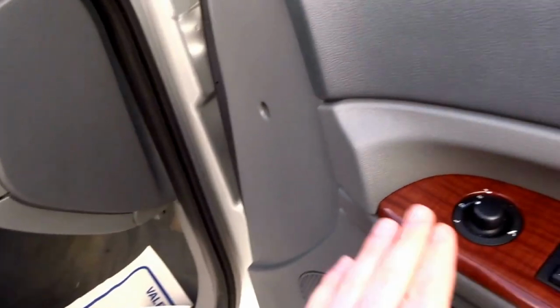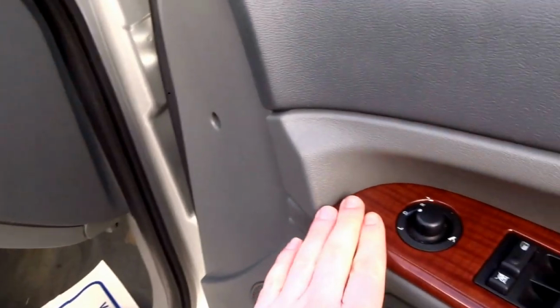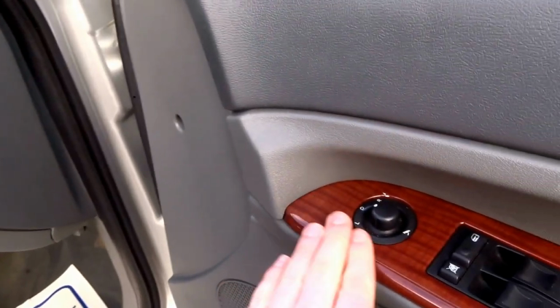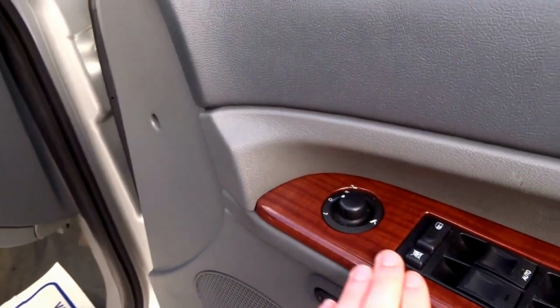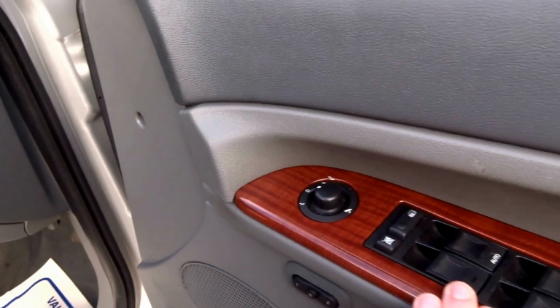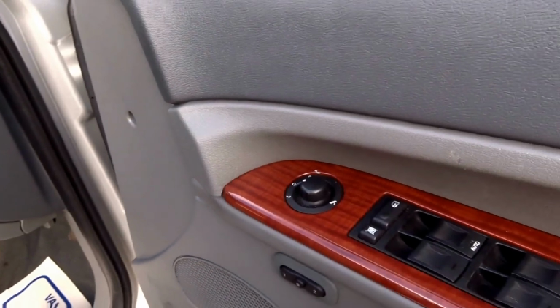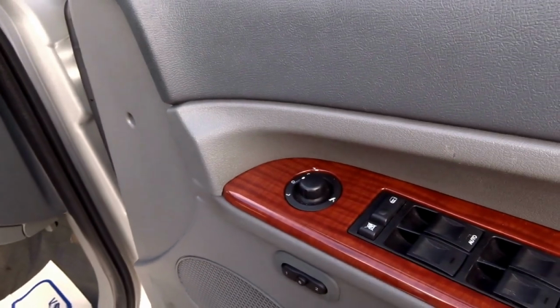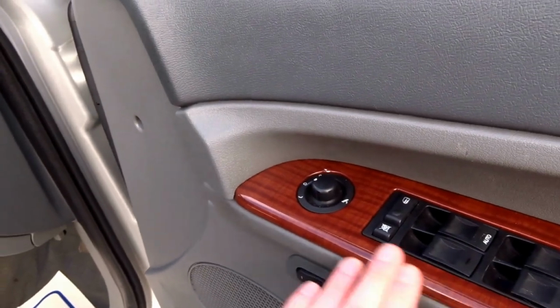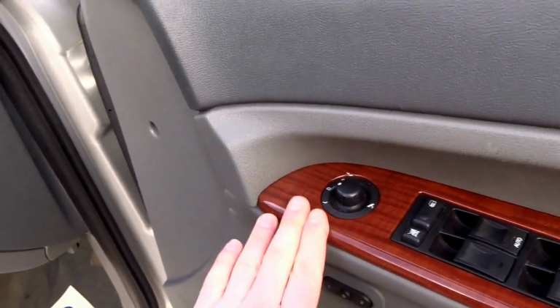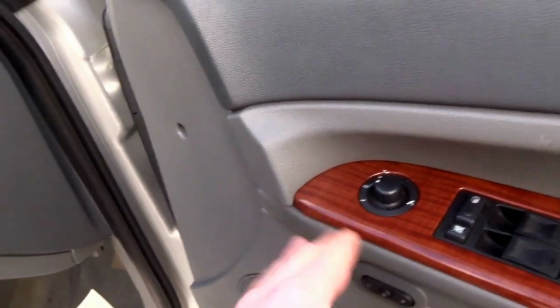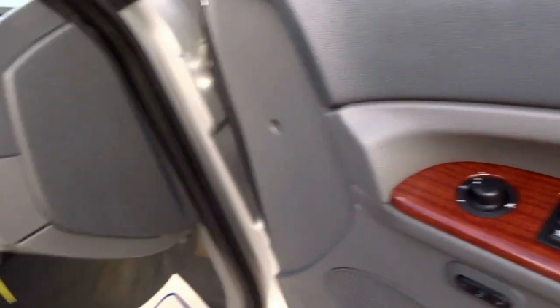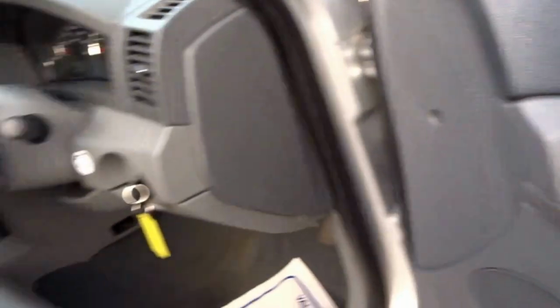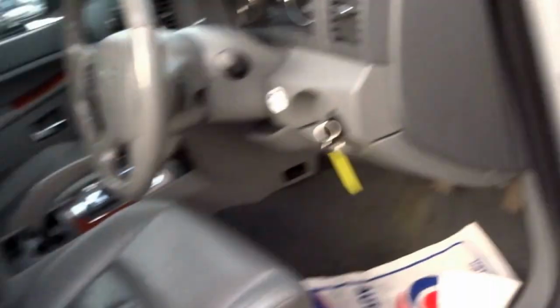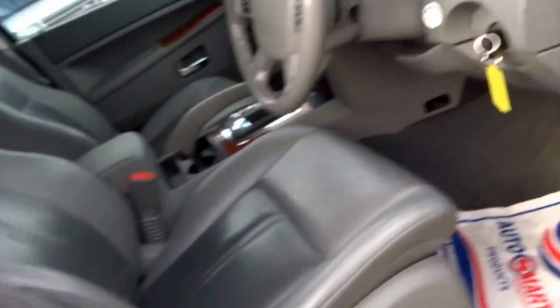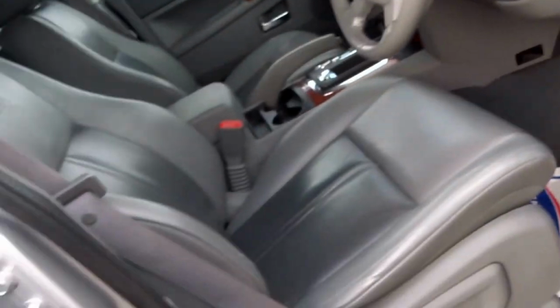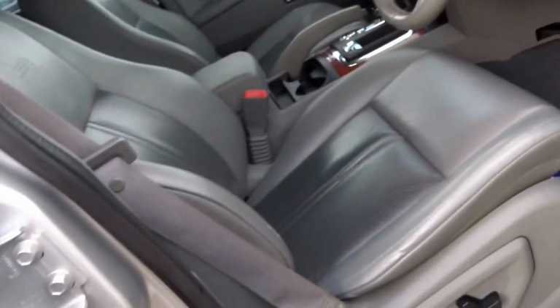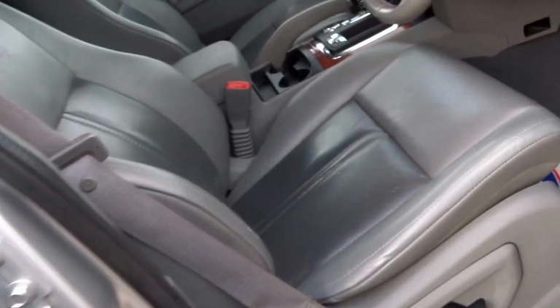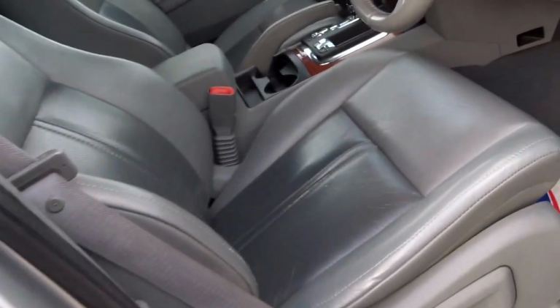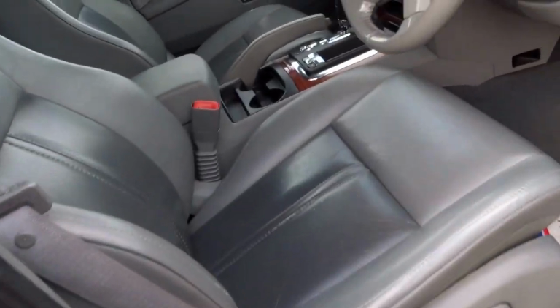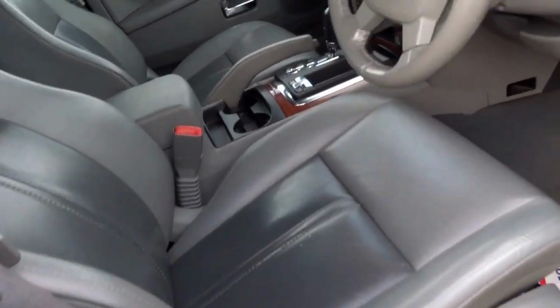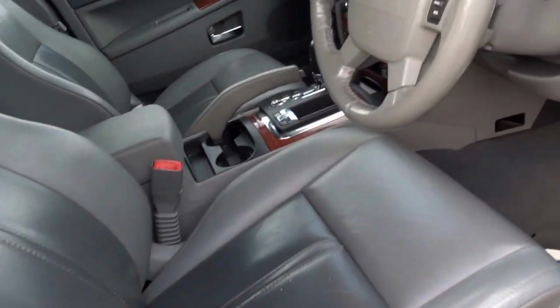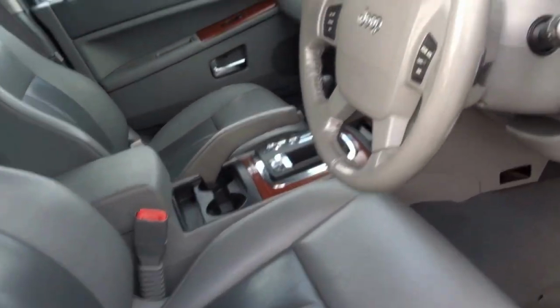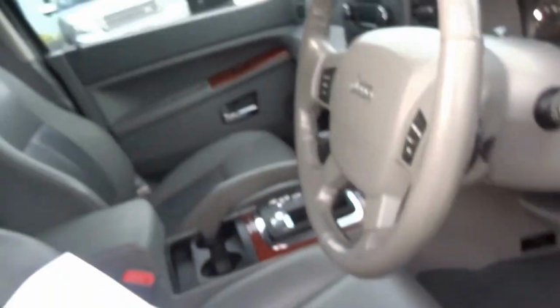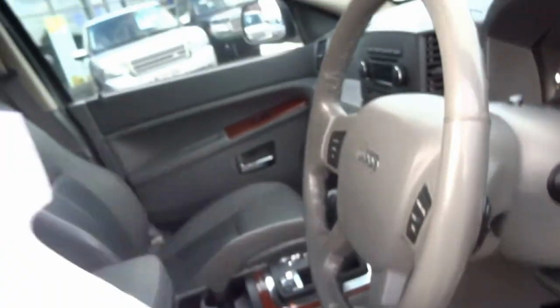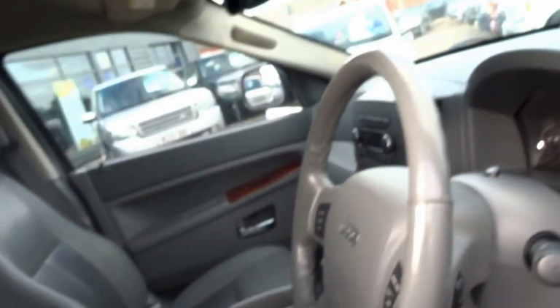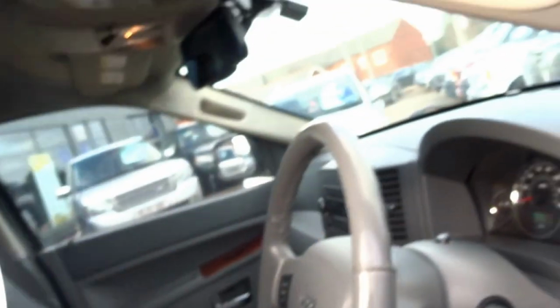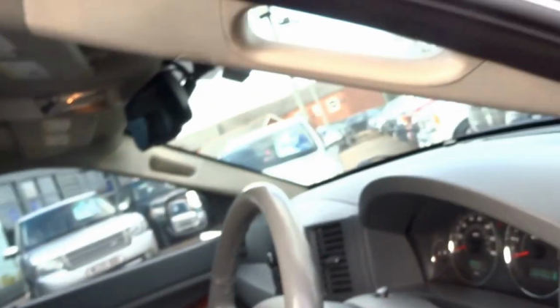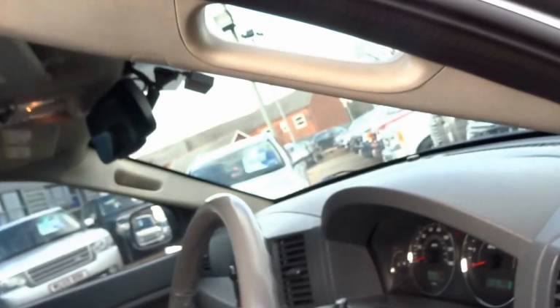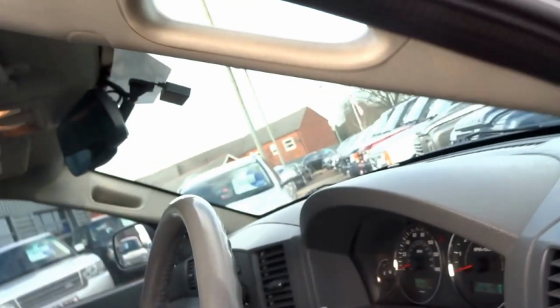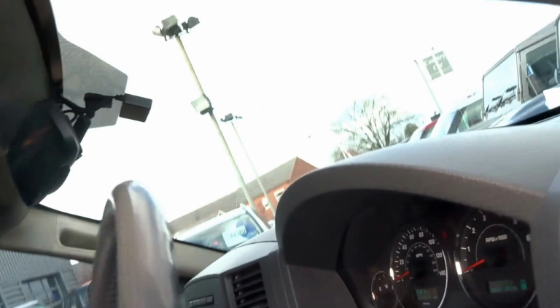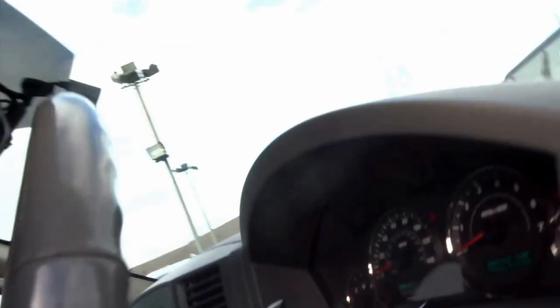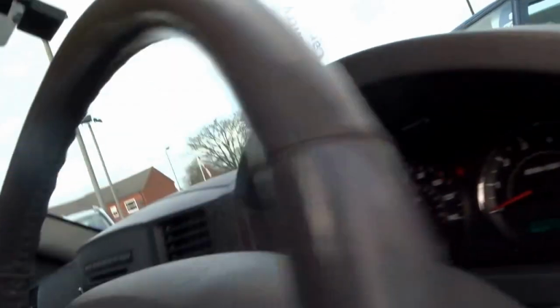You've got this lovely wooden trim throughout the interior. Let's take a seat in and start the engine.